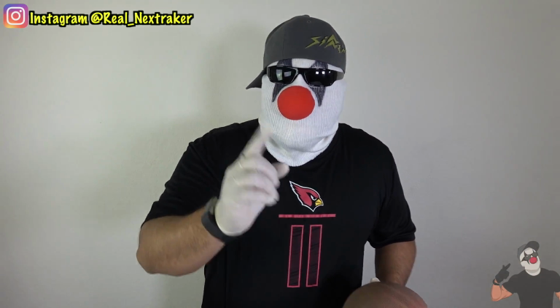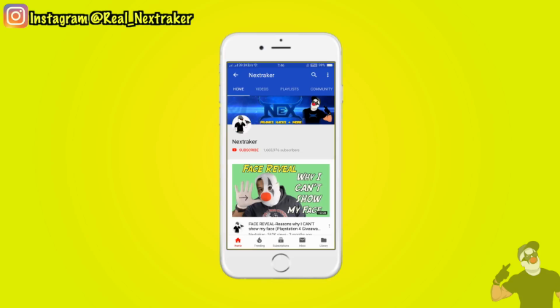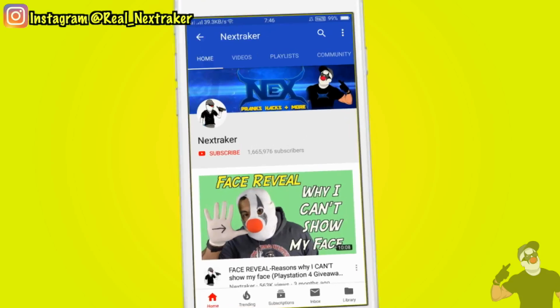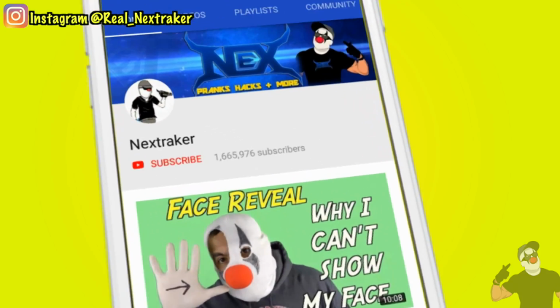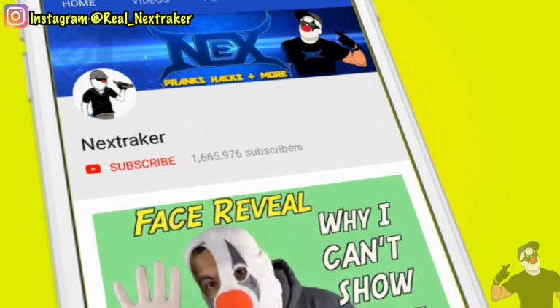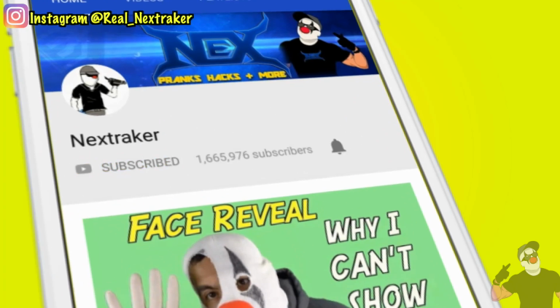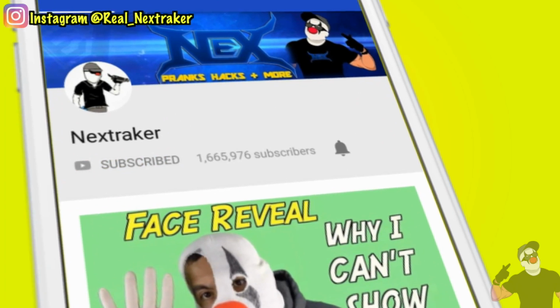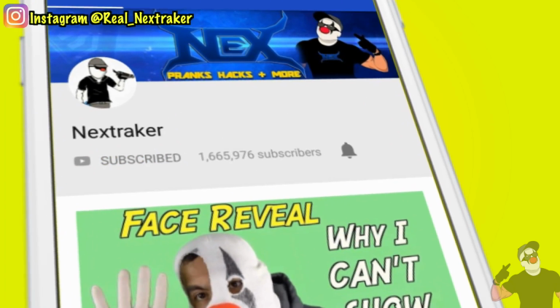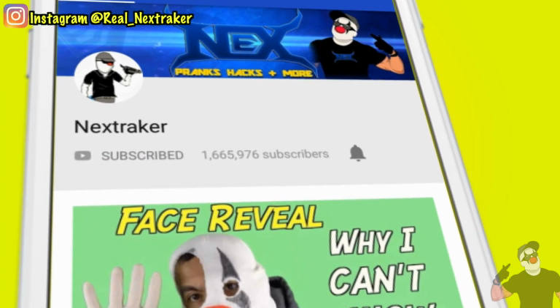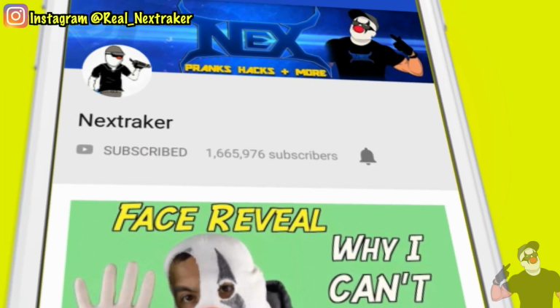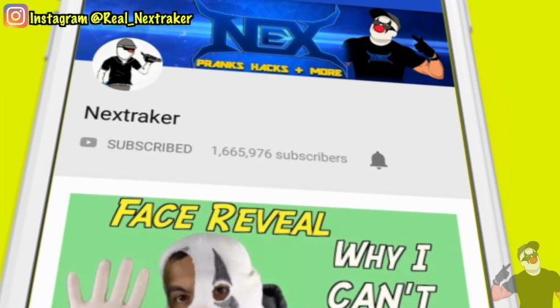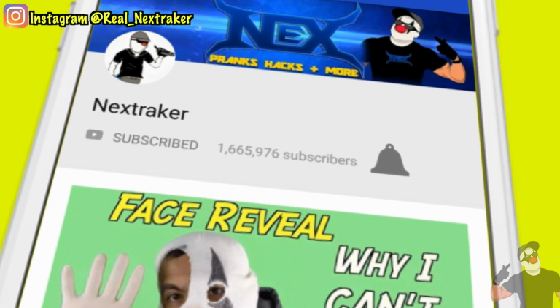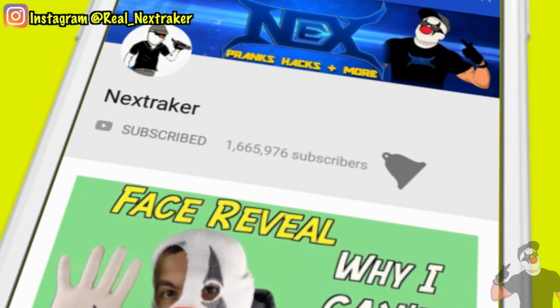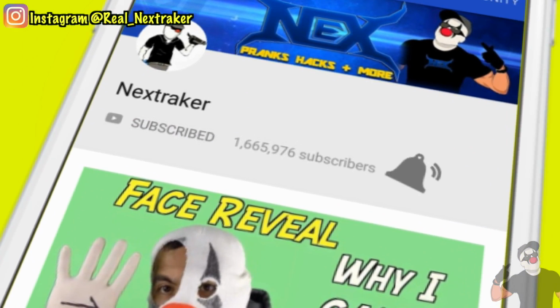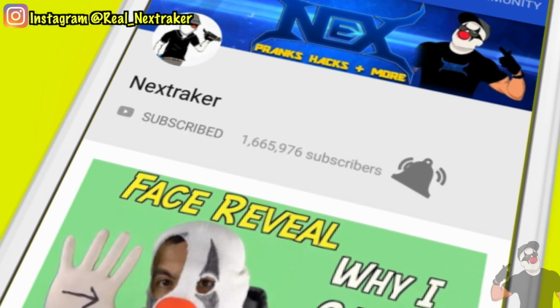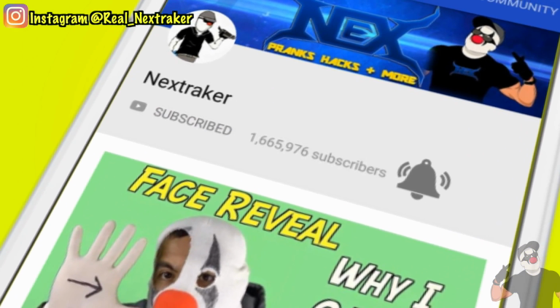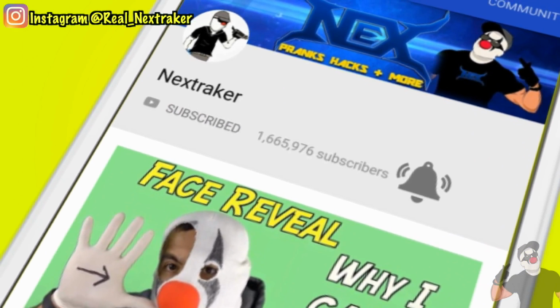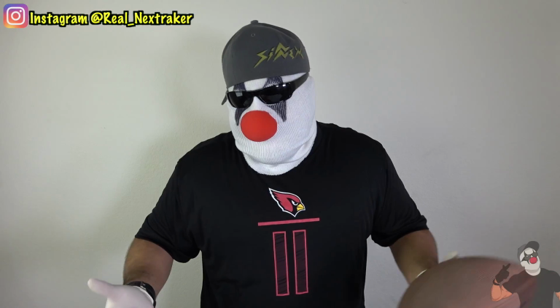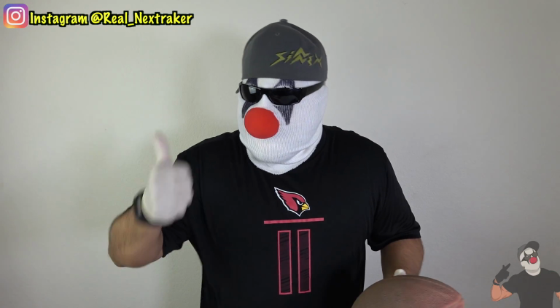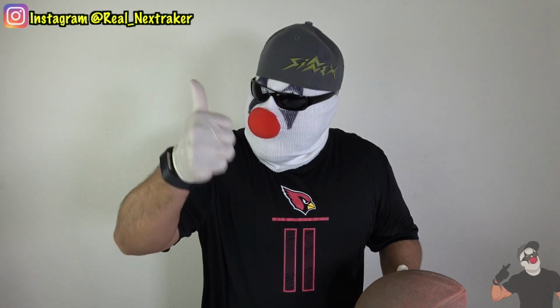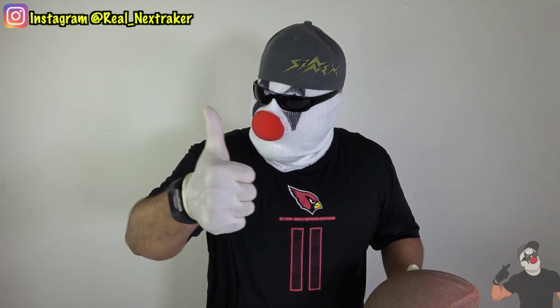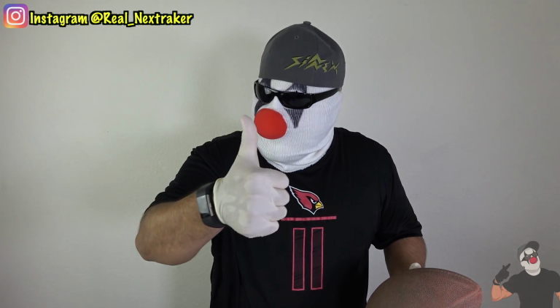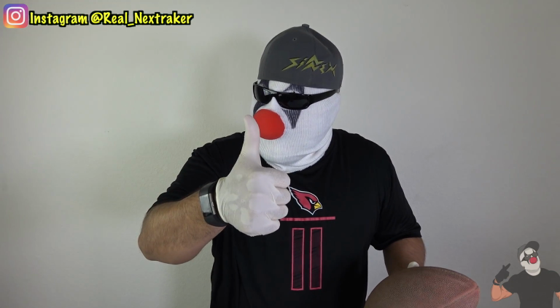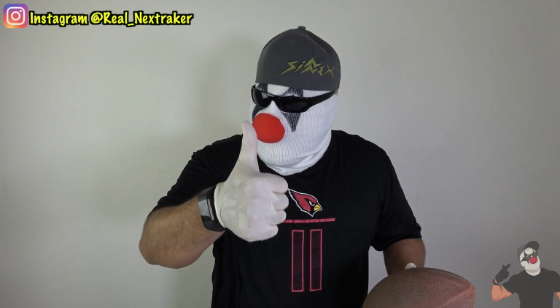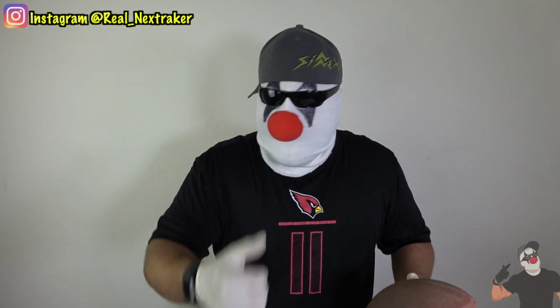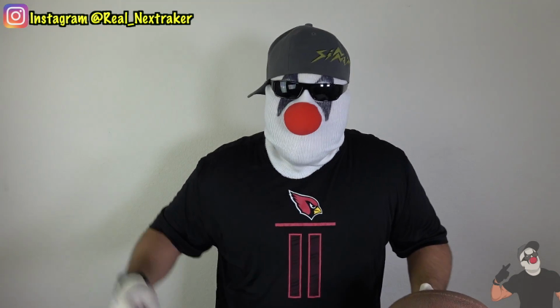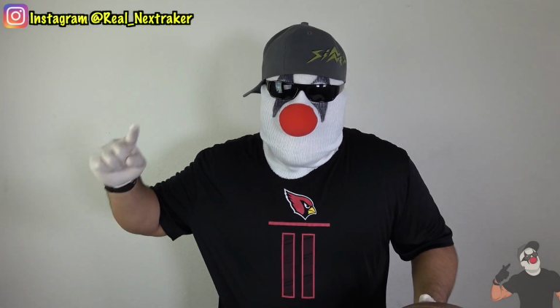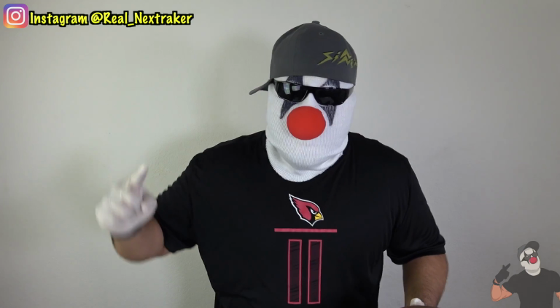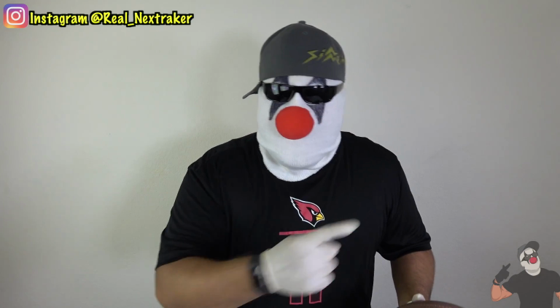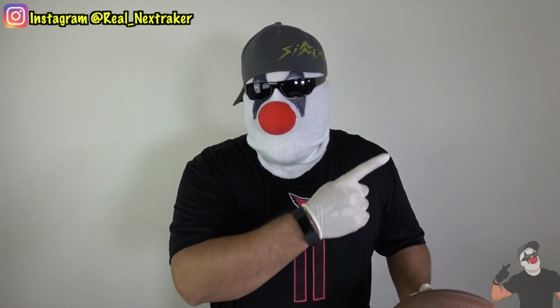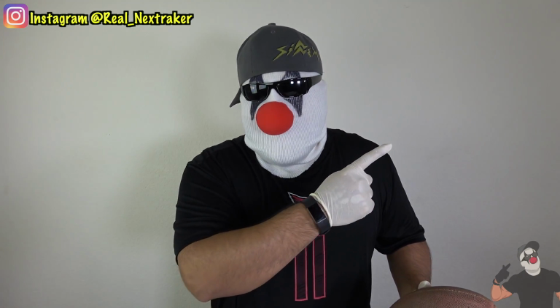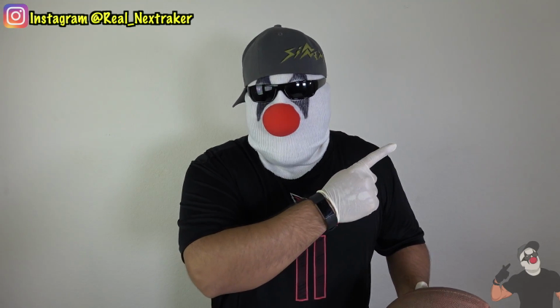Before I get started though, make sure you guys subscribe to this channel with all notifications turned on. Give this video a like and check it out.